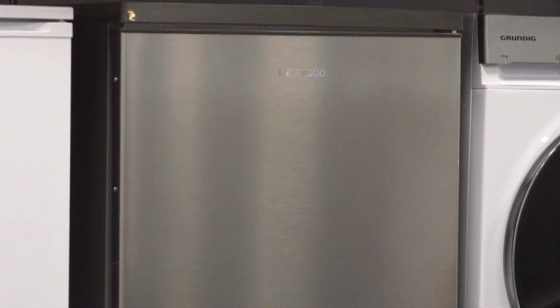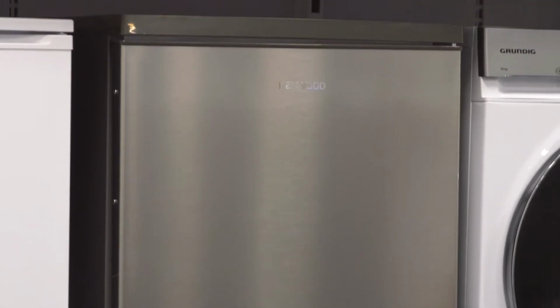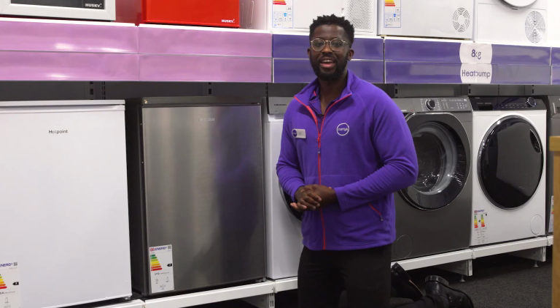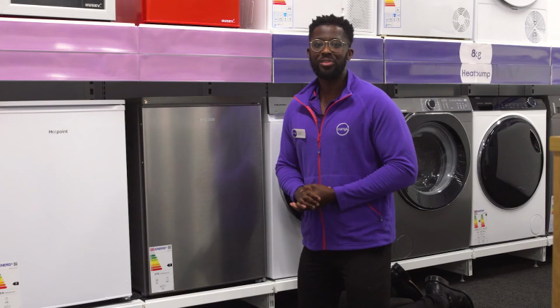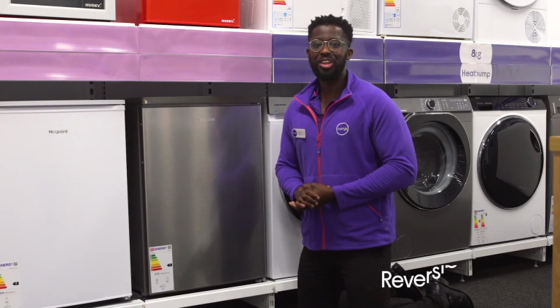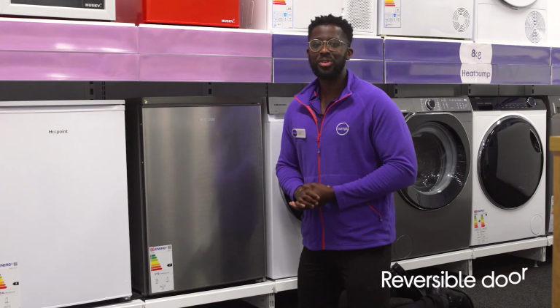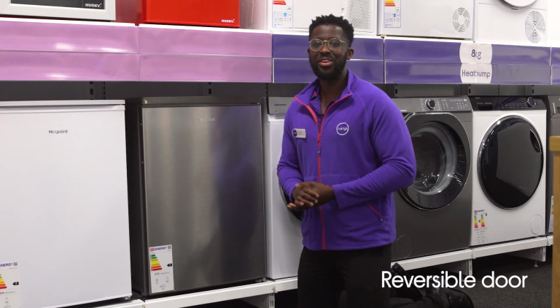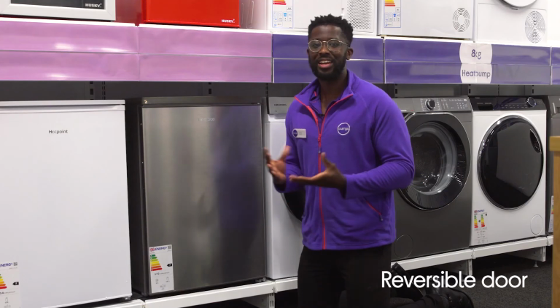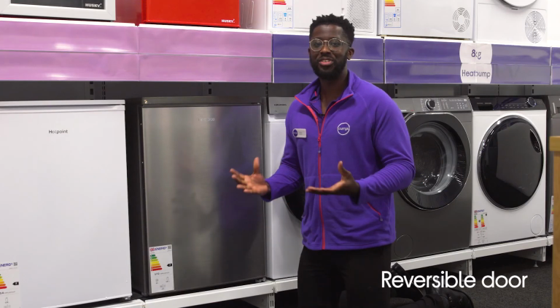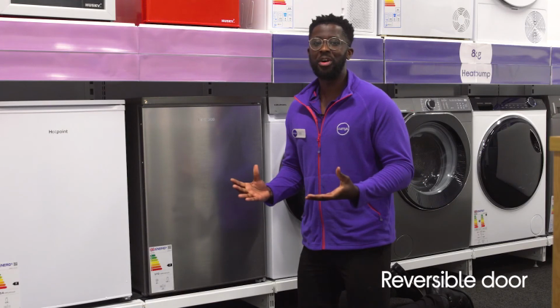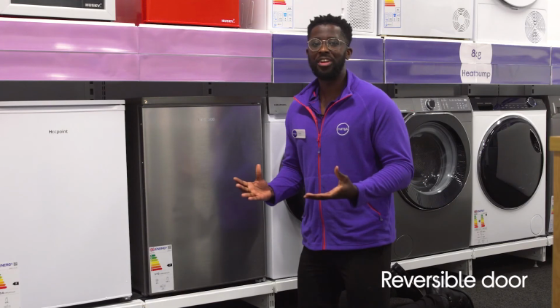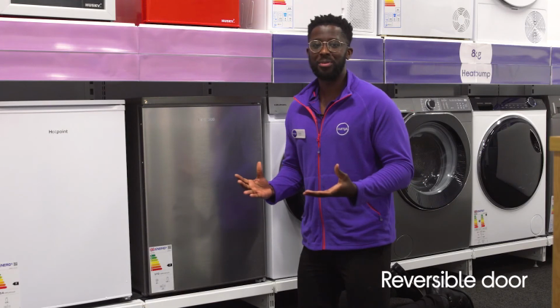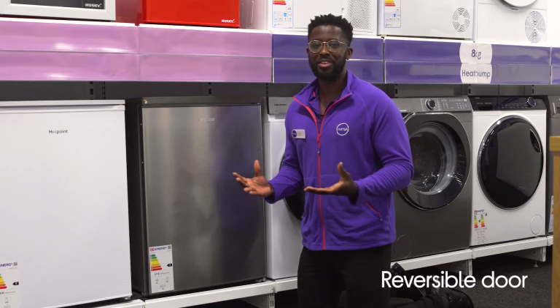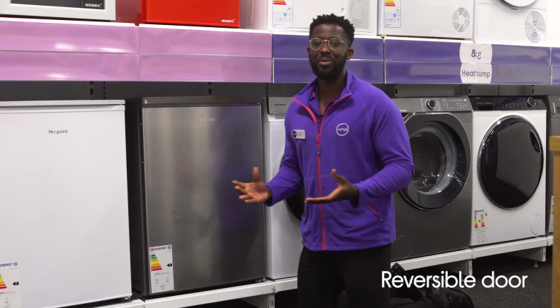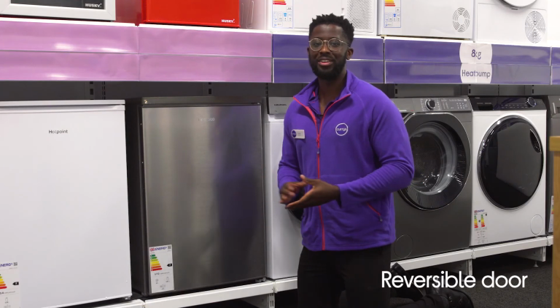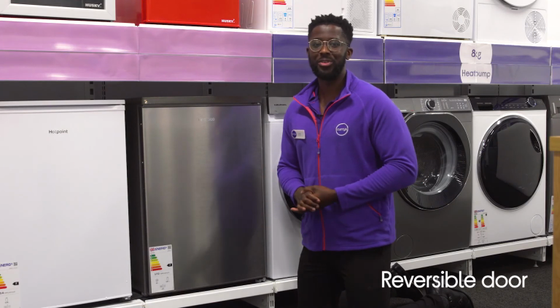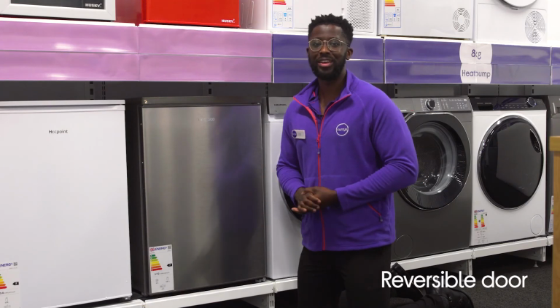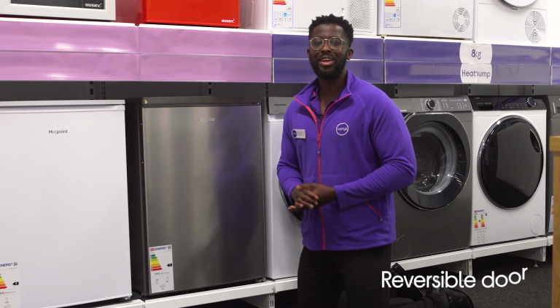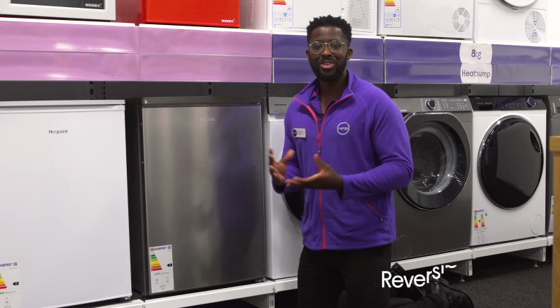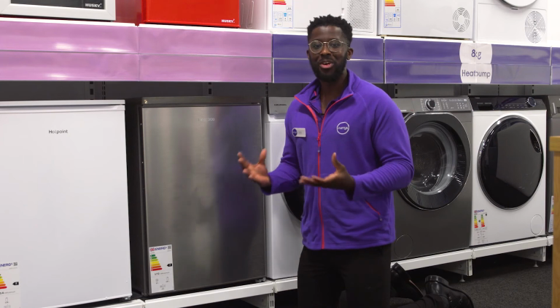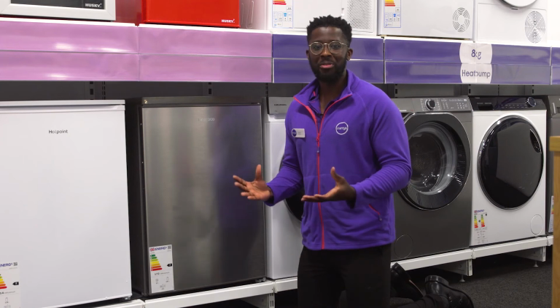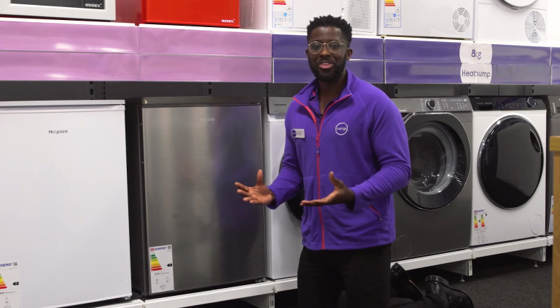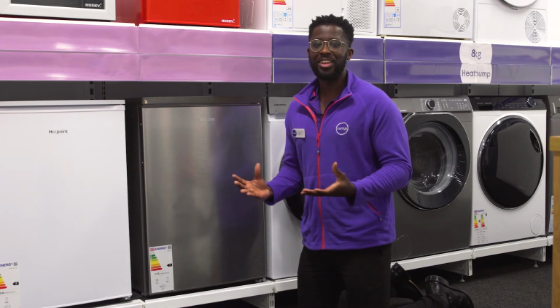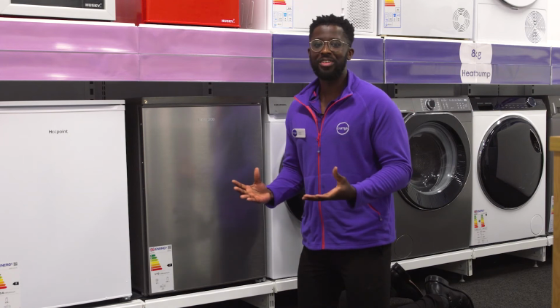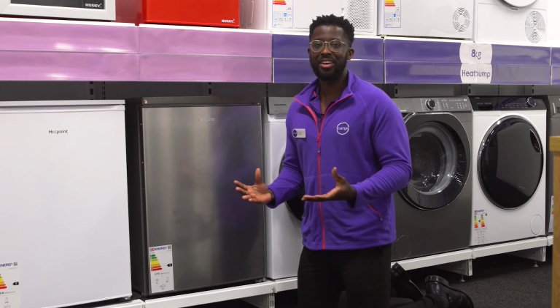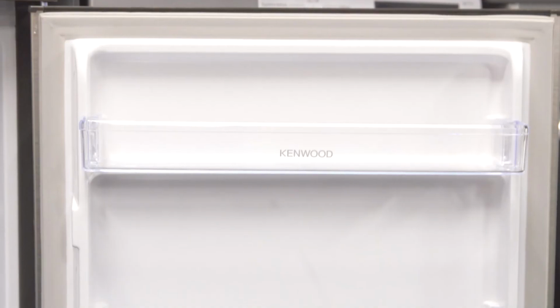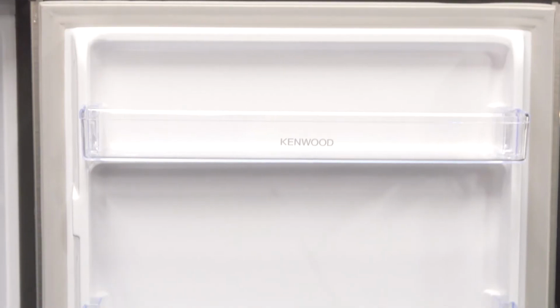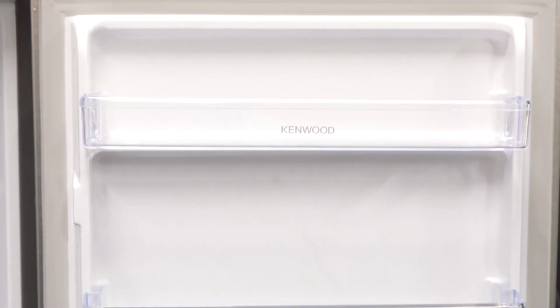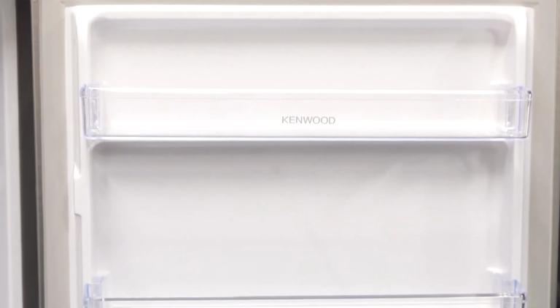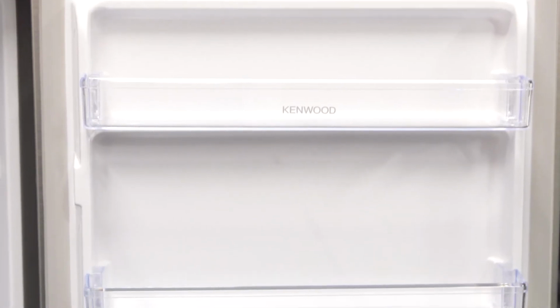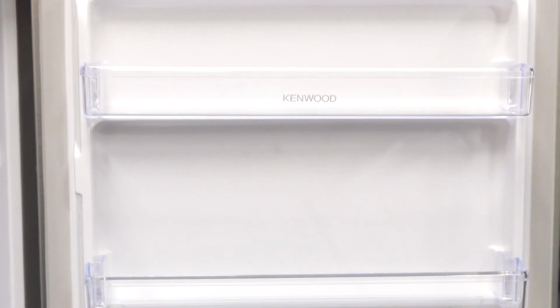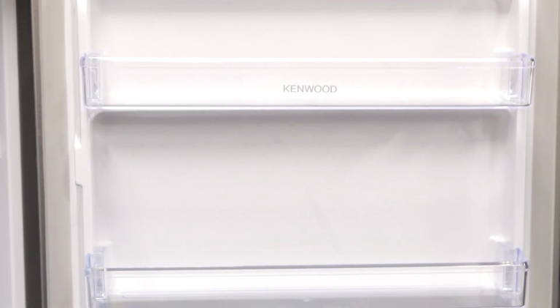It has a reversible door that gives you more flexibility in where you can install it. The door can fit on either side, so you can adjust it to suit your space.